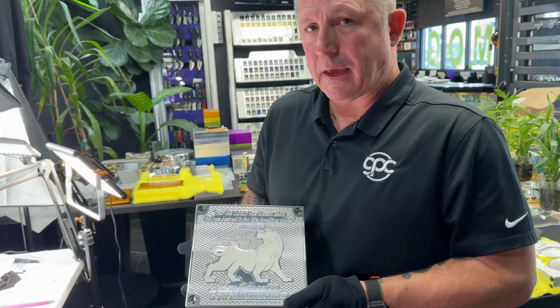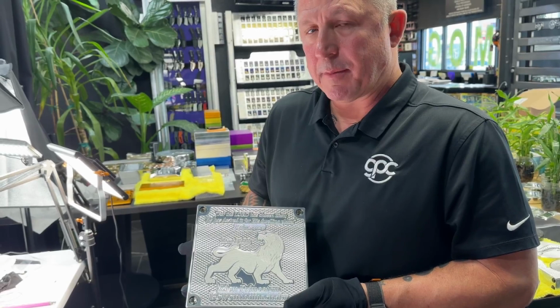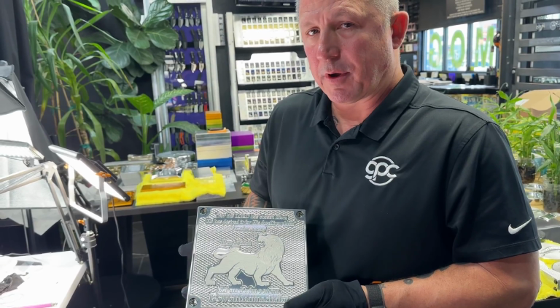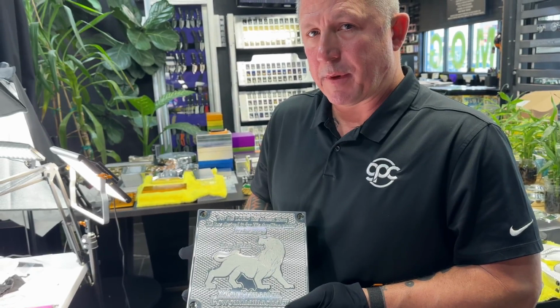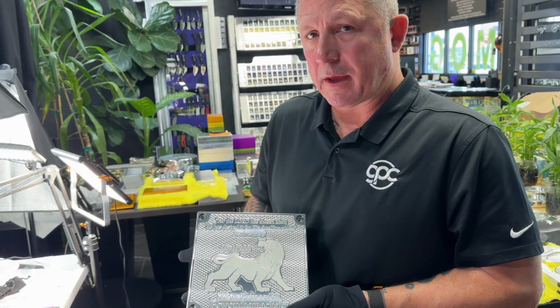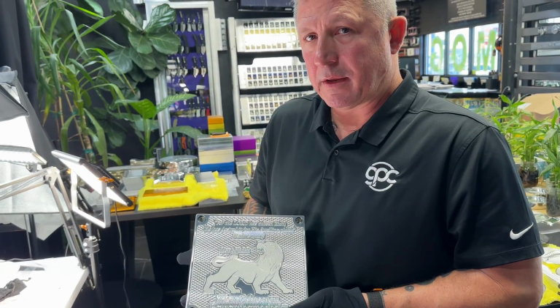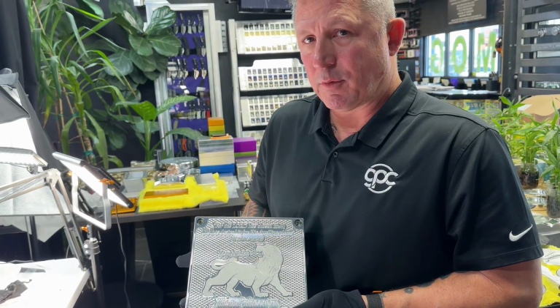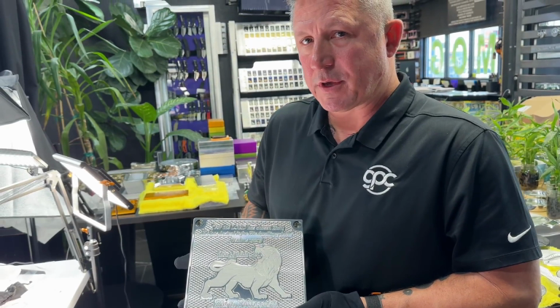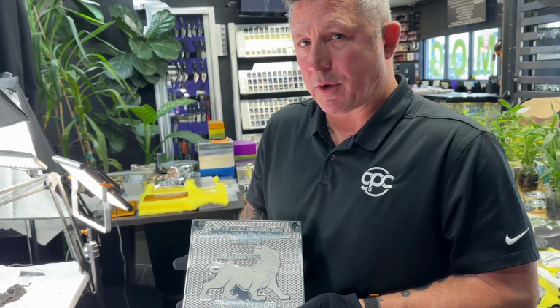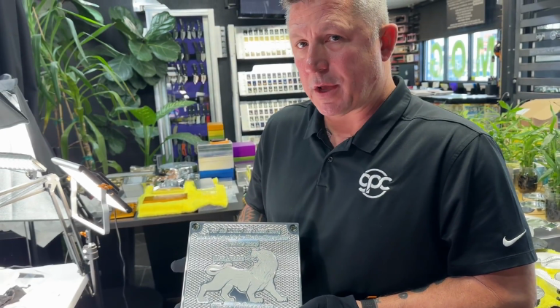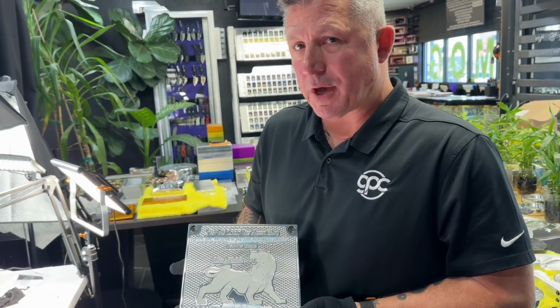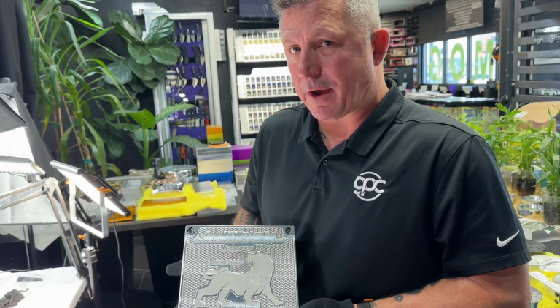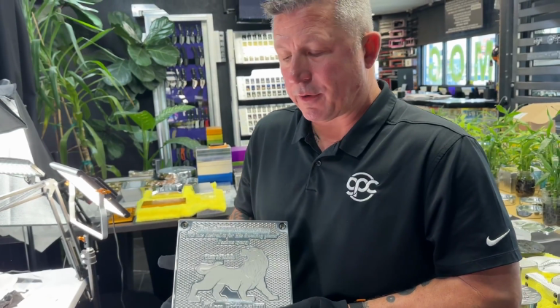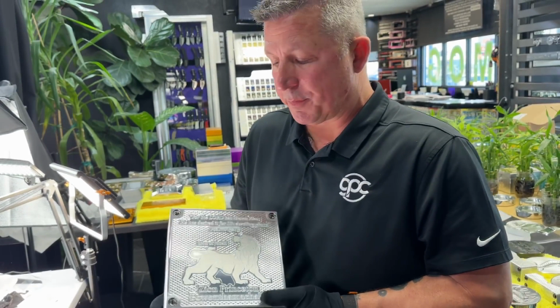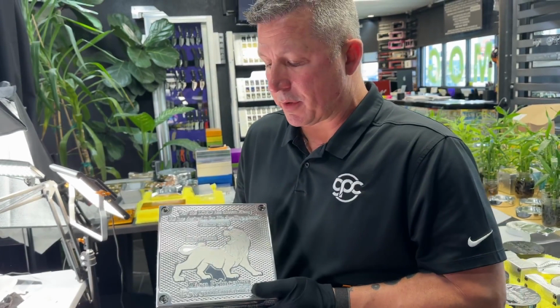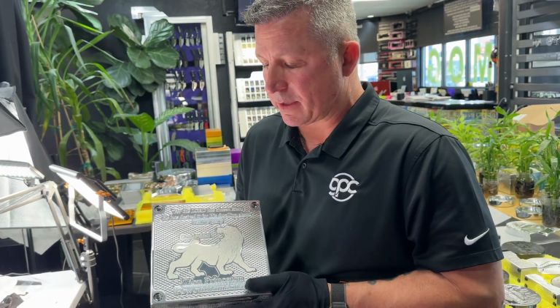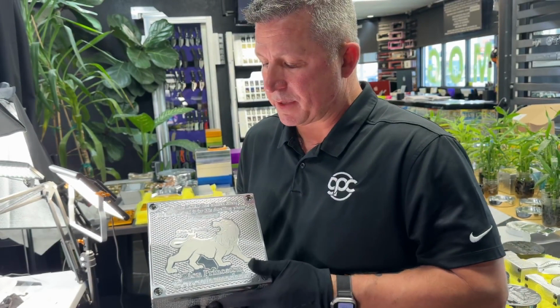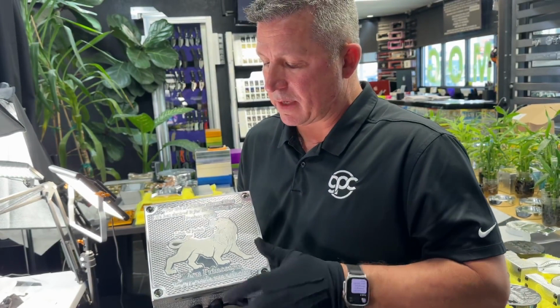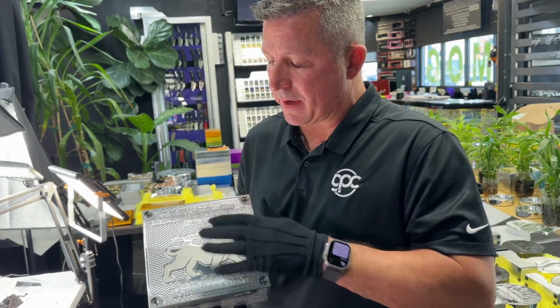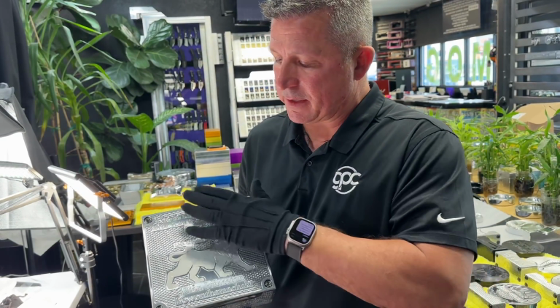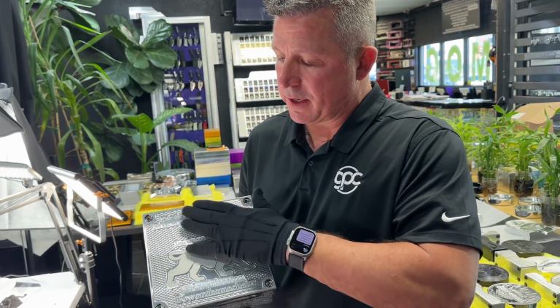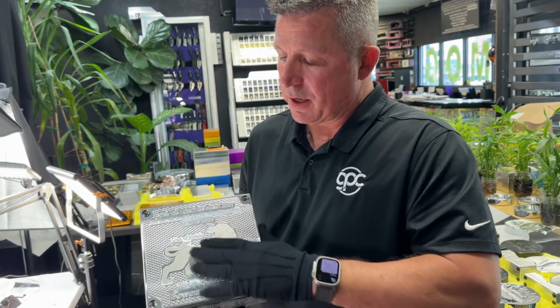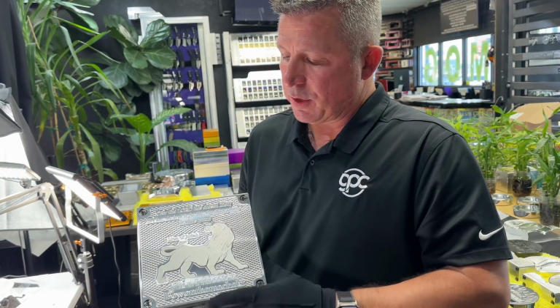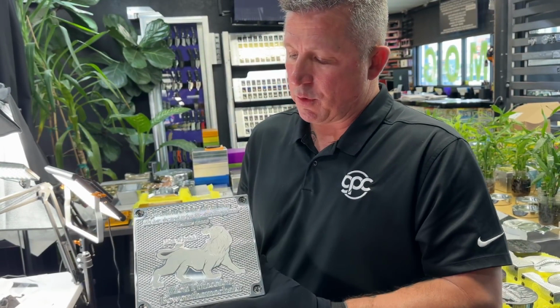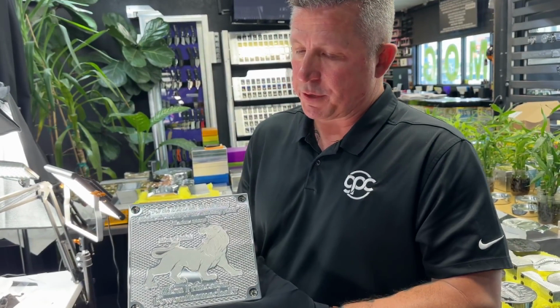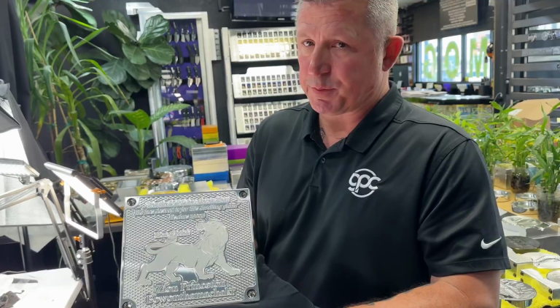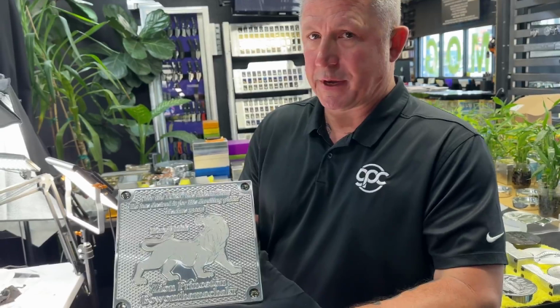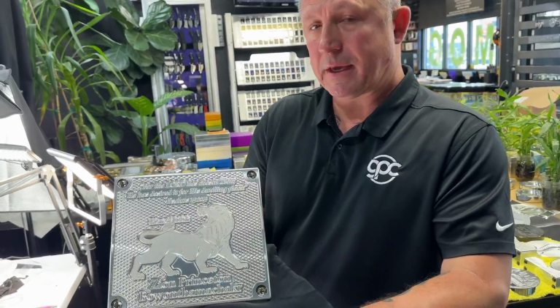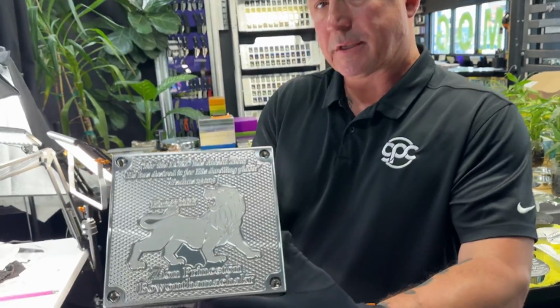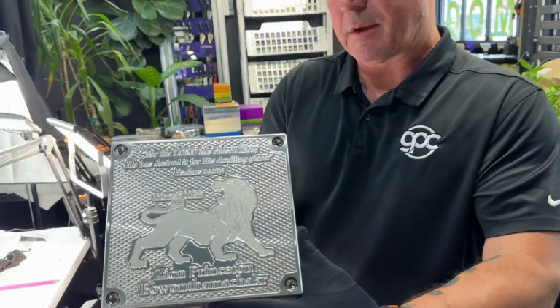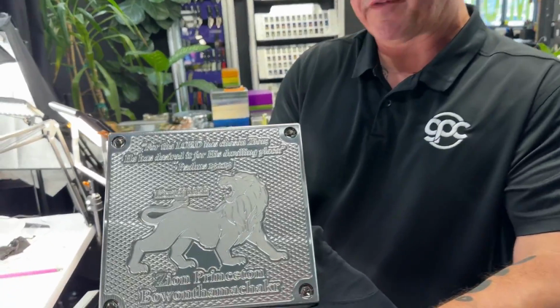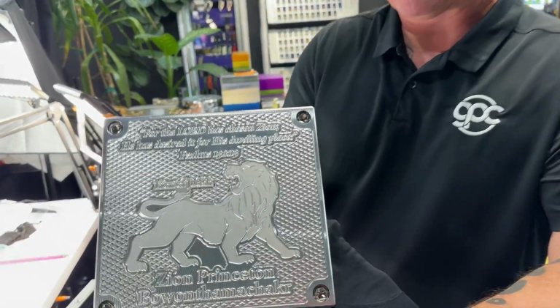Hey Hamburger Man, what's going on? John Eric, Guerrilla Pro Customs in Las Vegas. Your gorgeous brick is done, my friend.